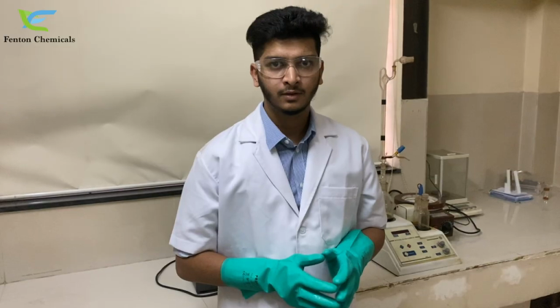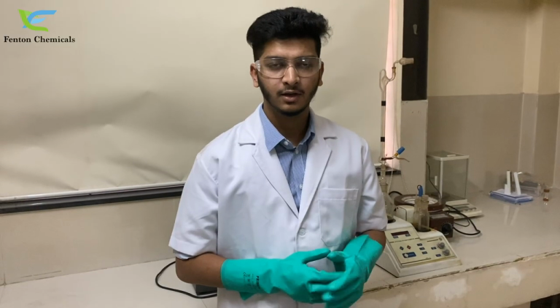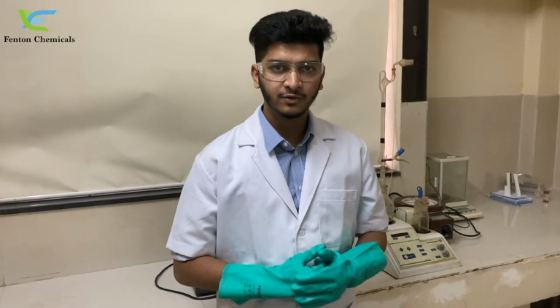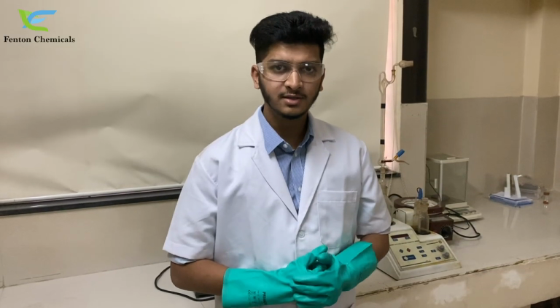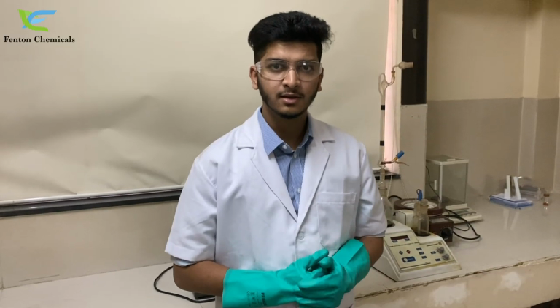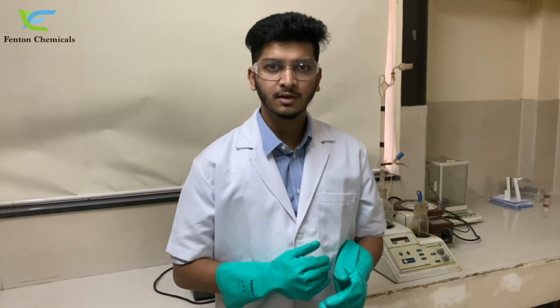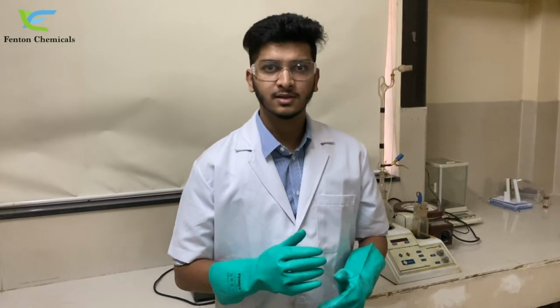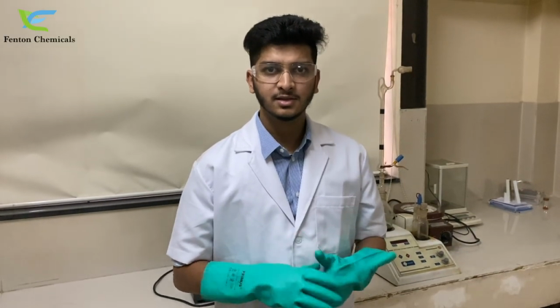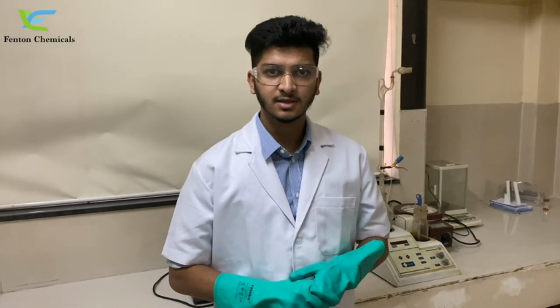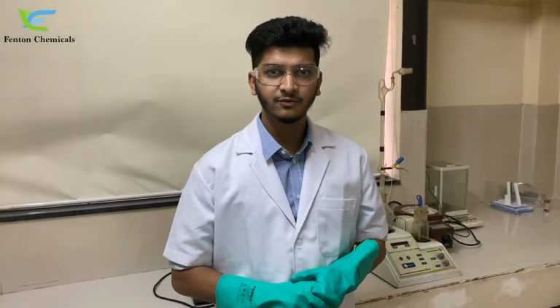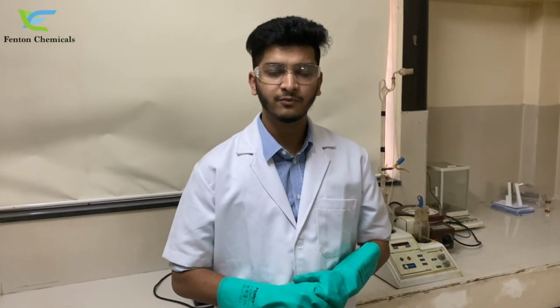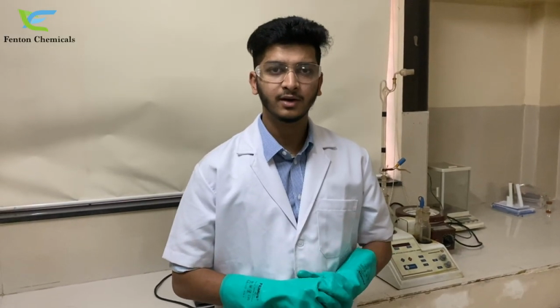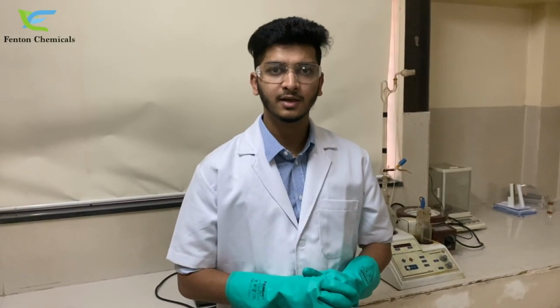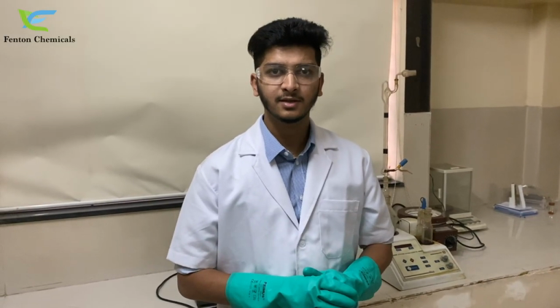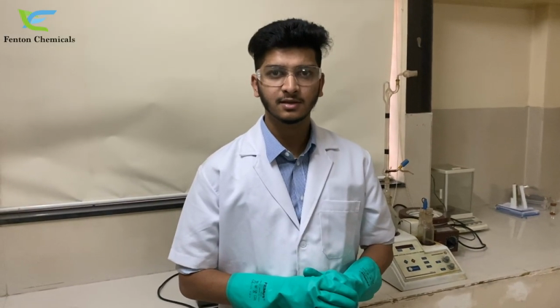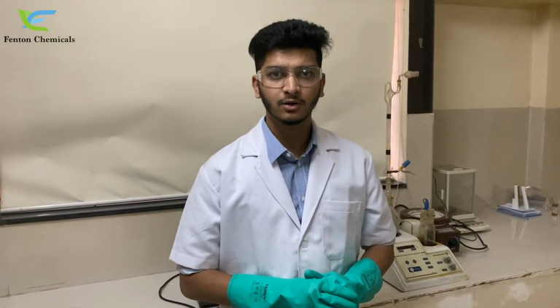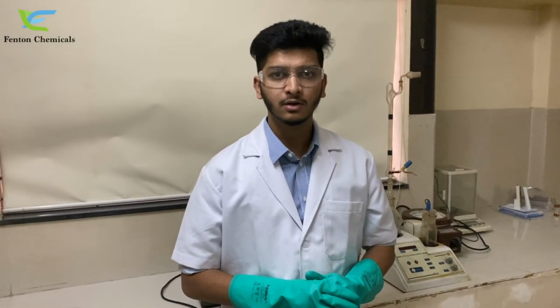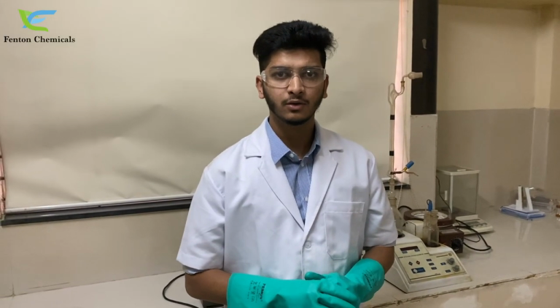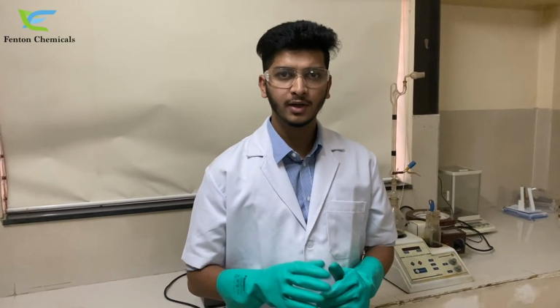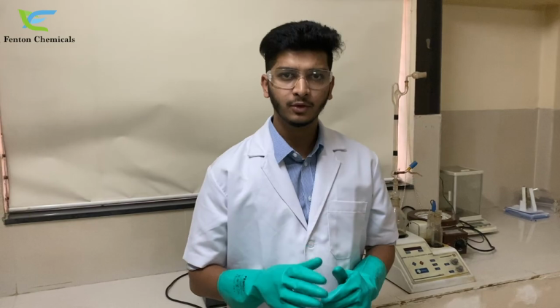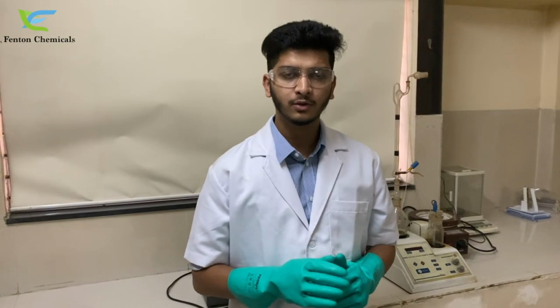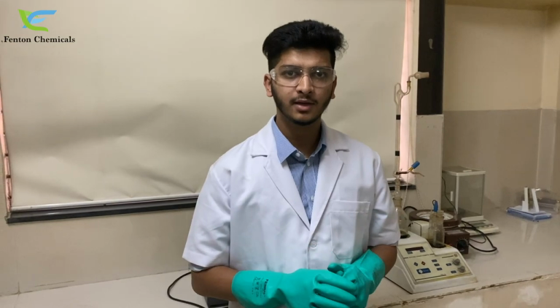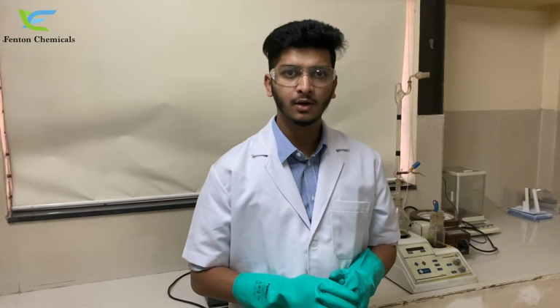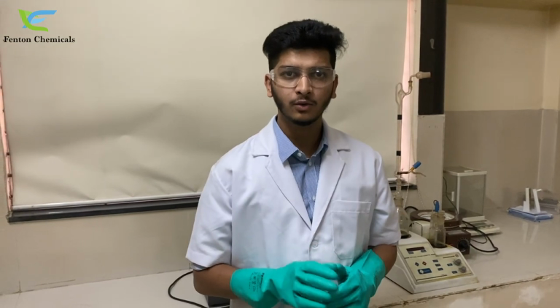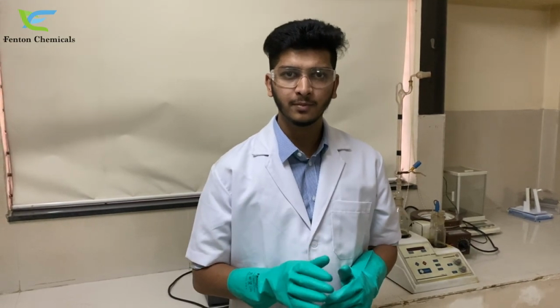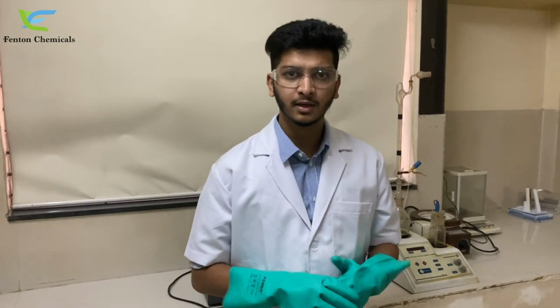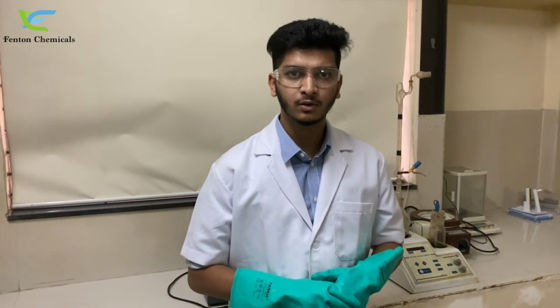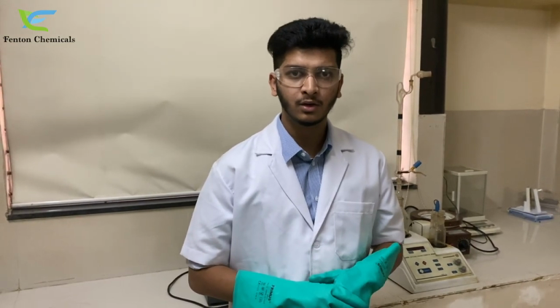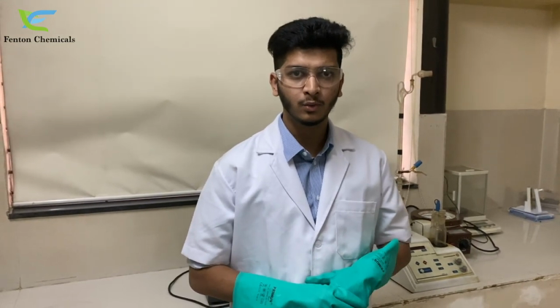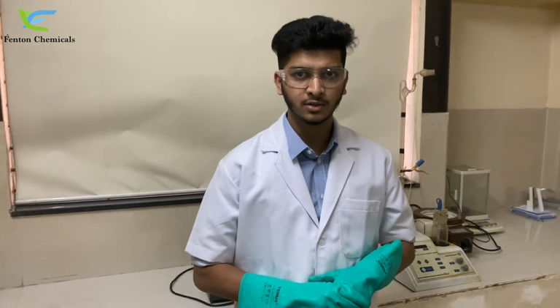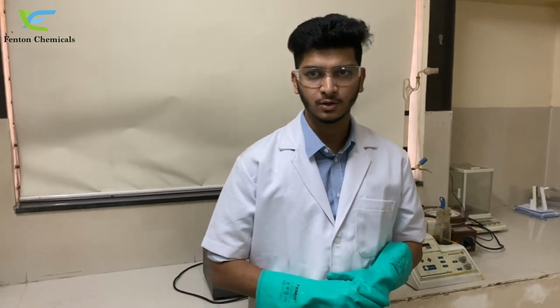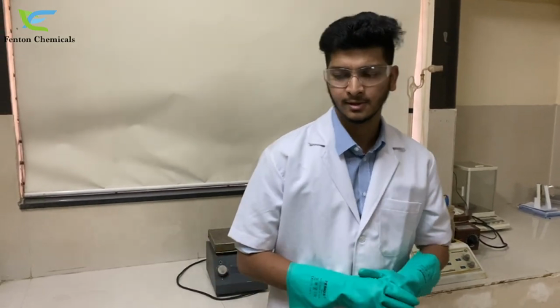Hello friends, this is Akshay from Fendern Chemicals Indore. Today I am going to tell you how to make canola oil water-soluble.